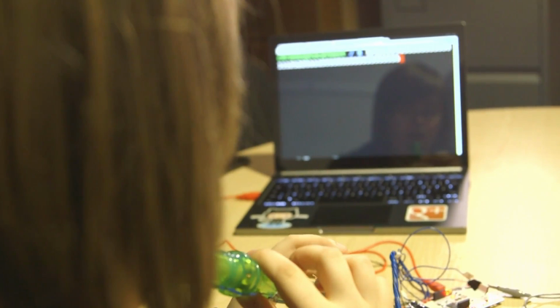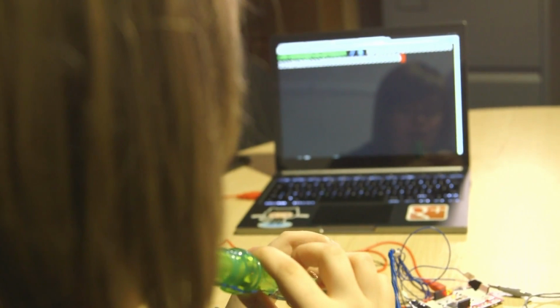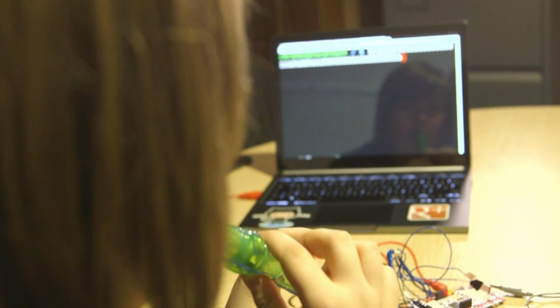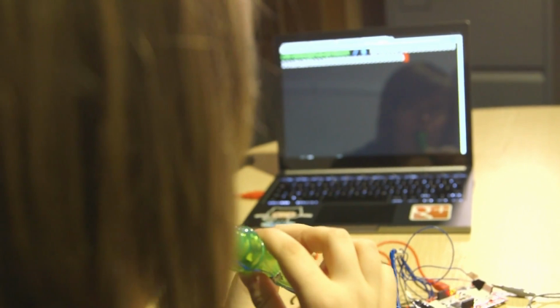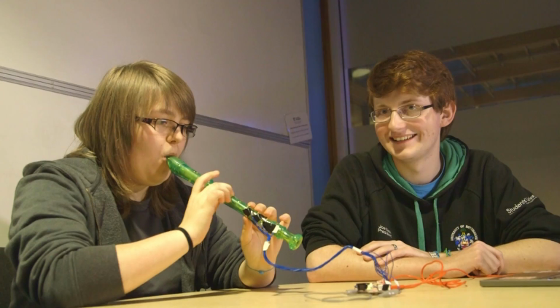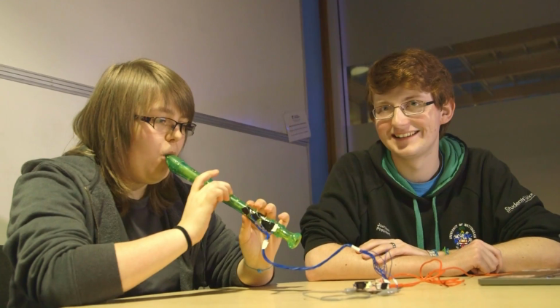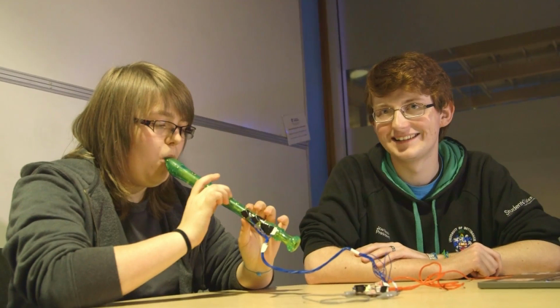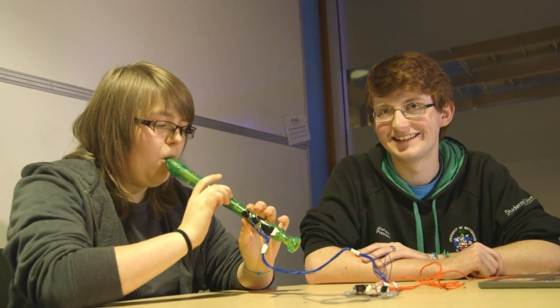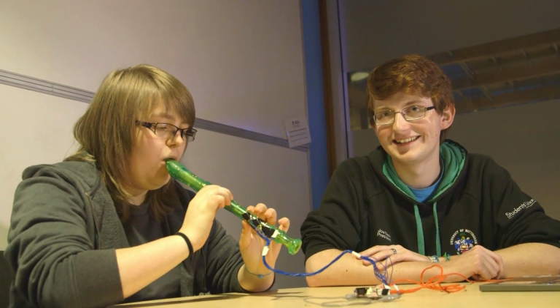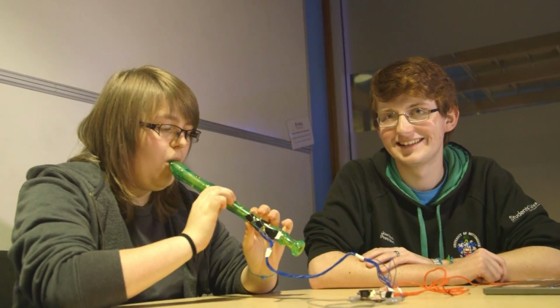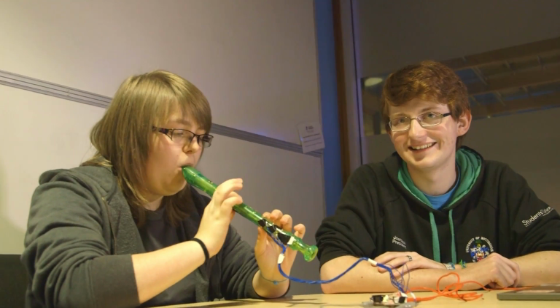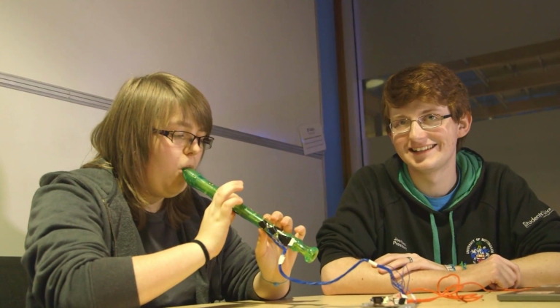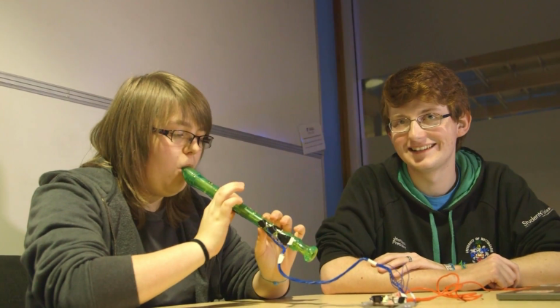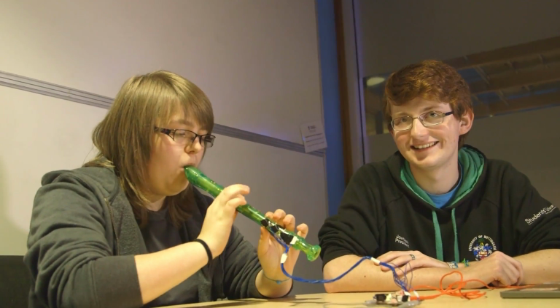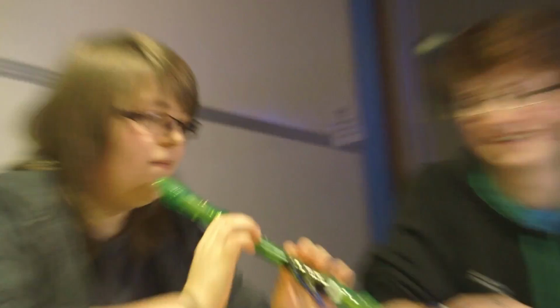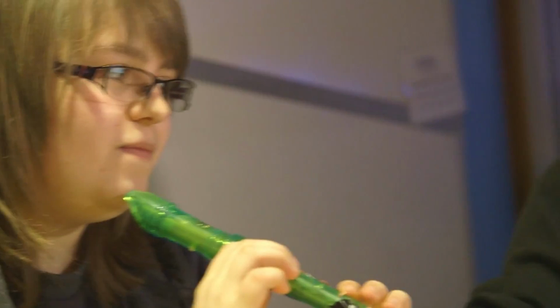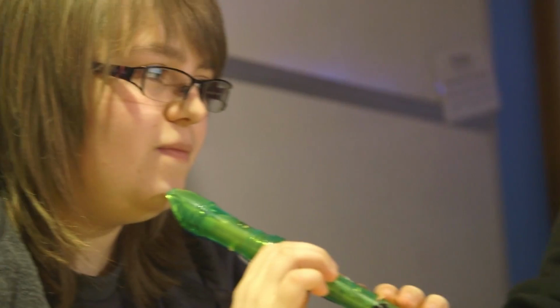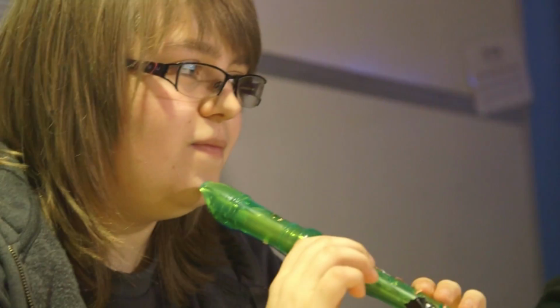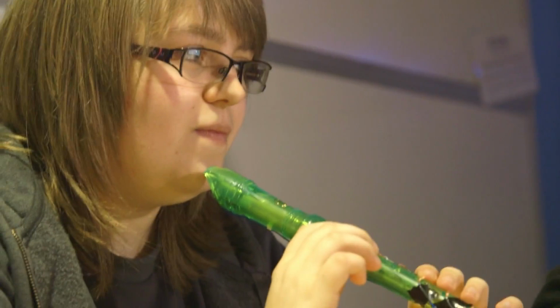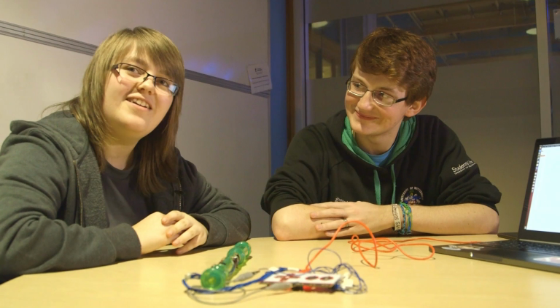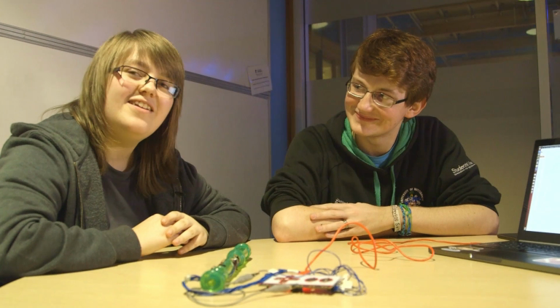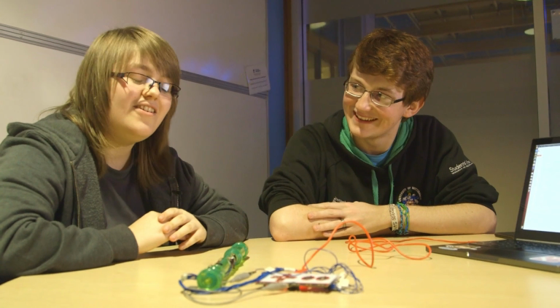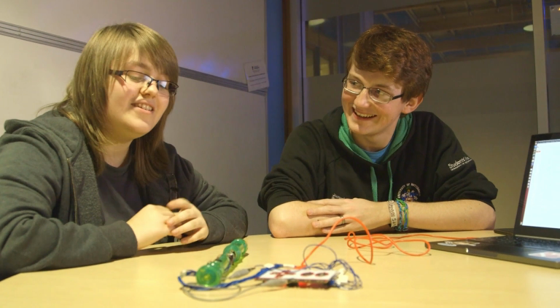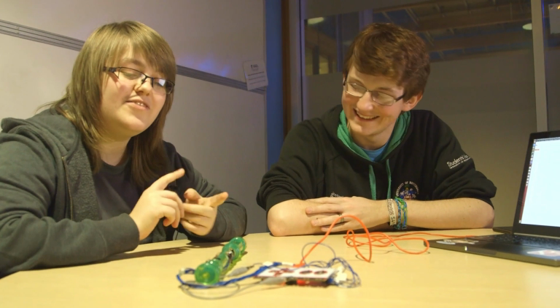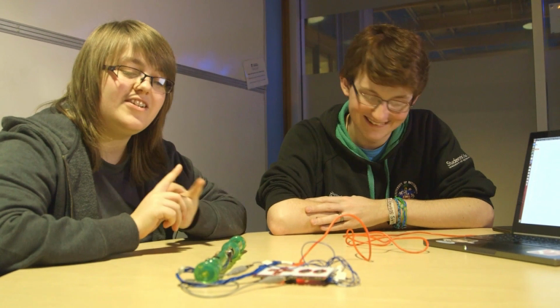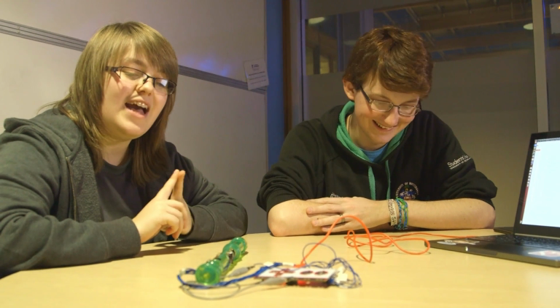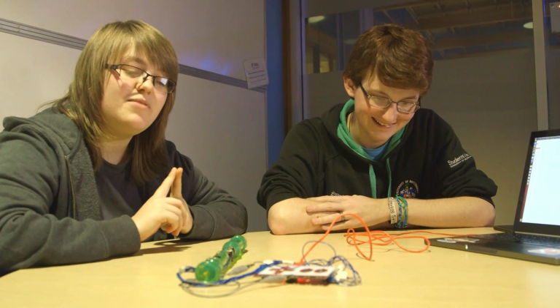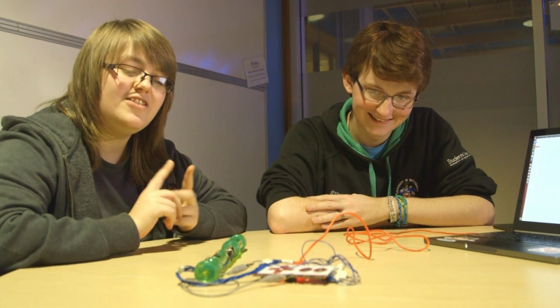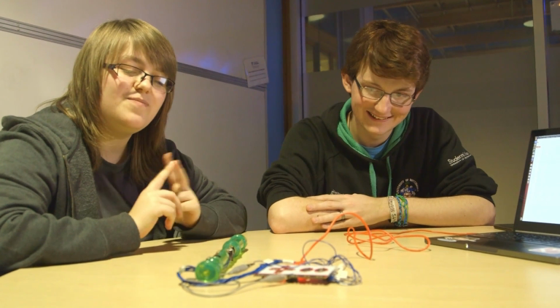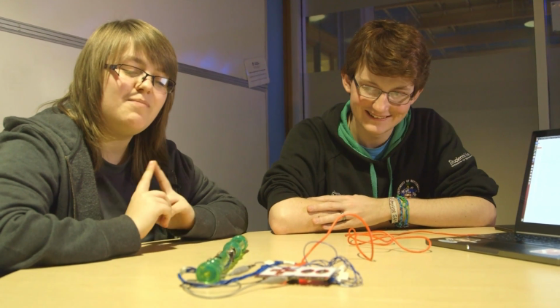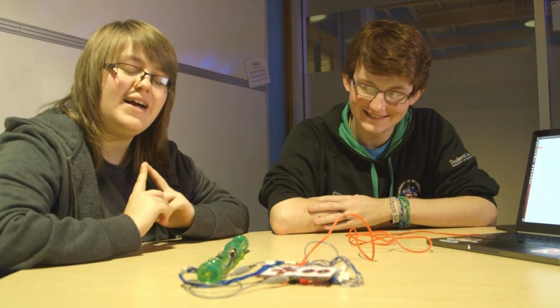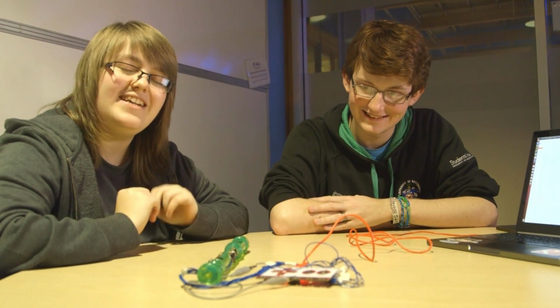There are 41 whole words that you can text using a recorder, the longest of which are 'cabbage' and 'baggage'.